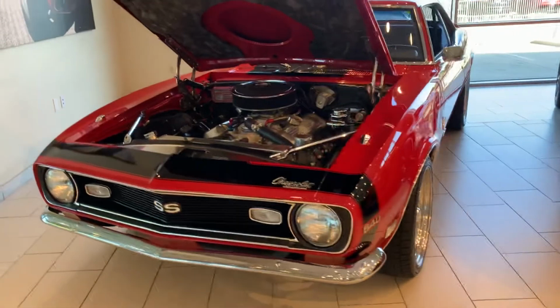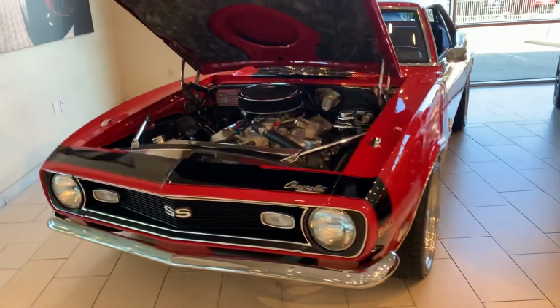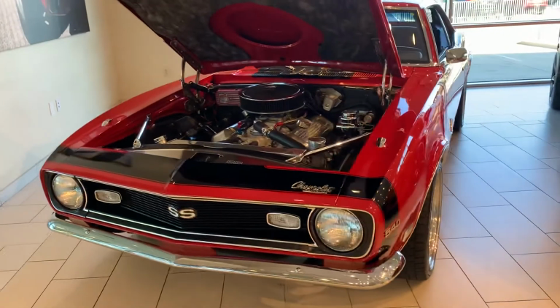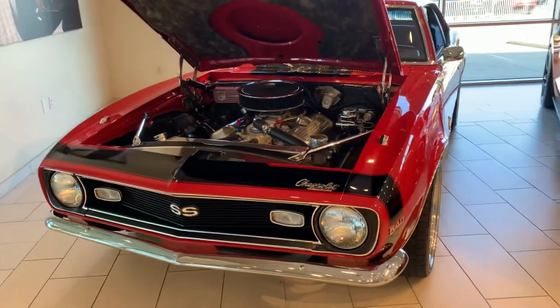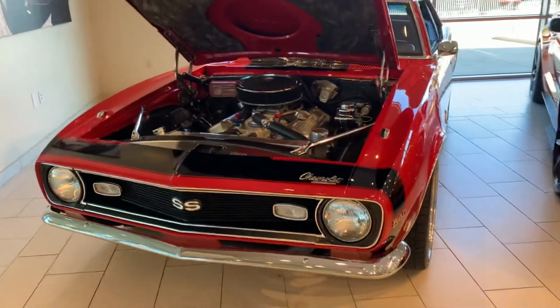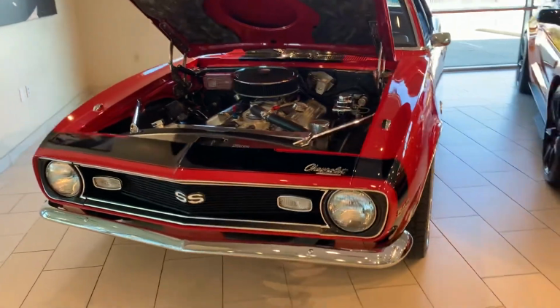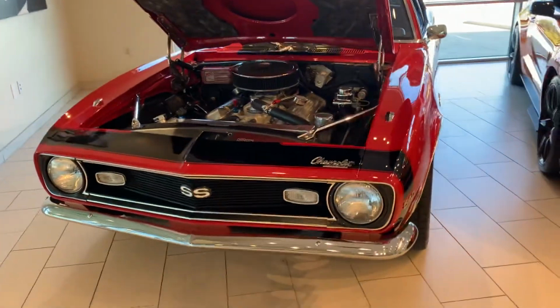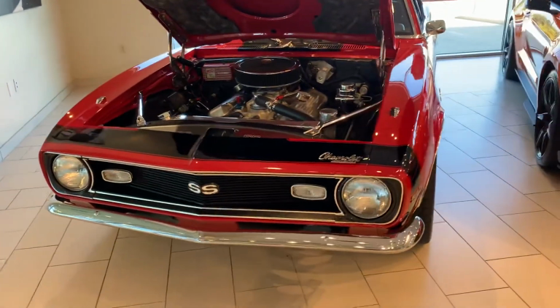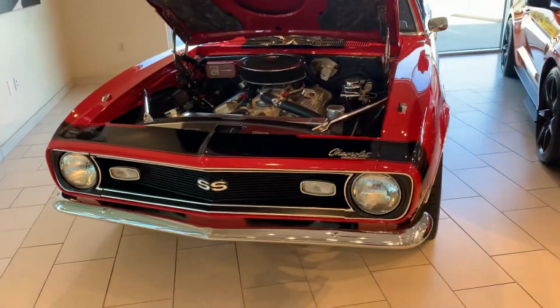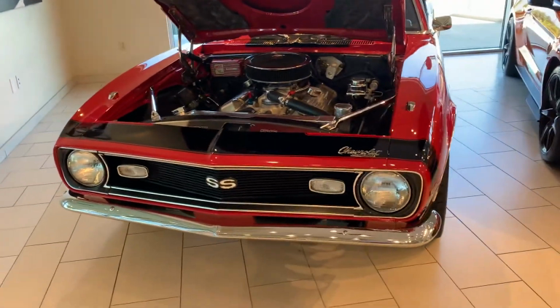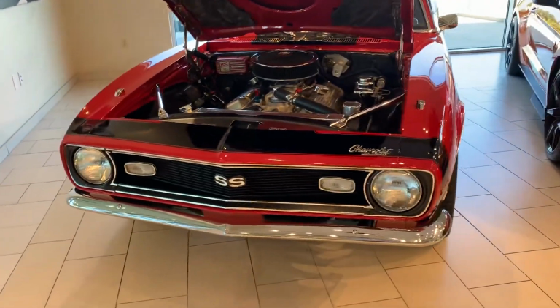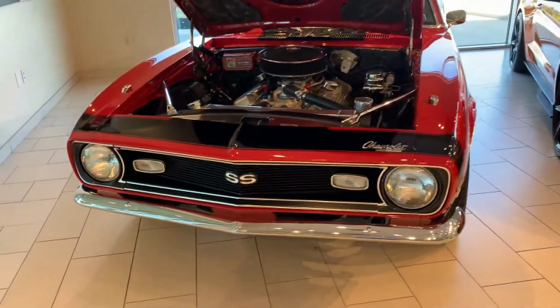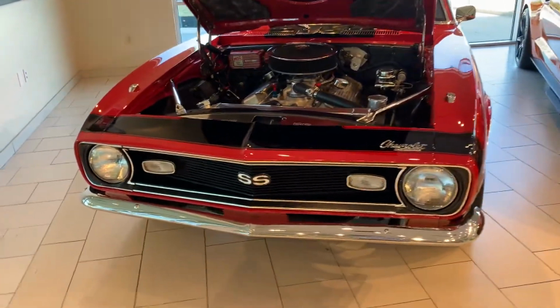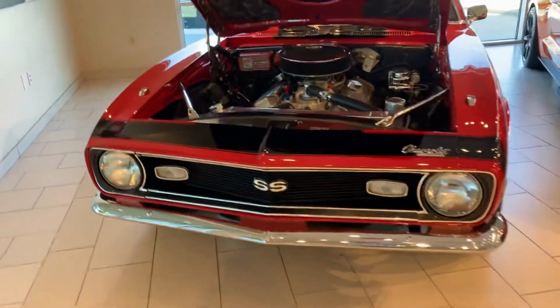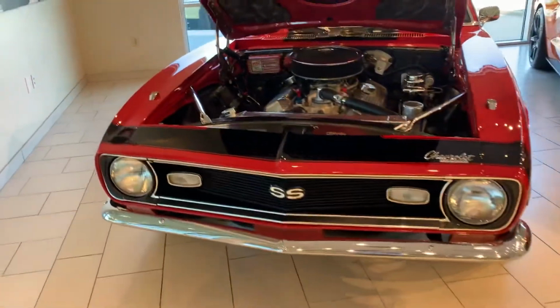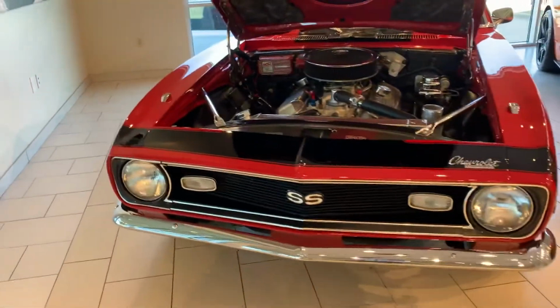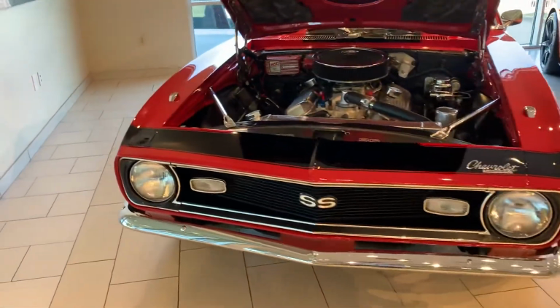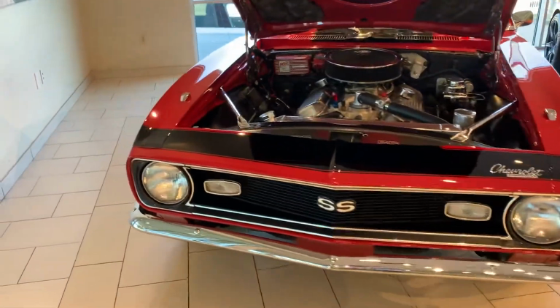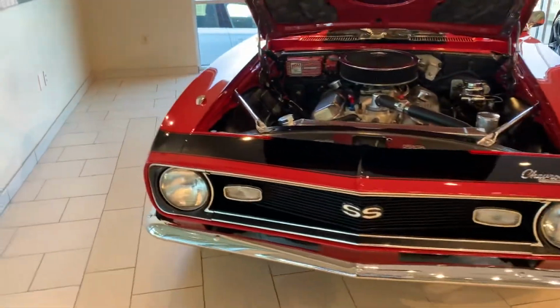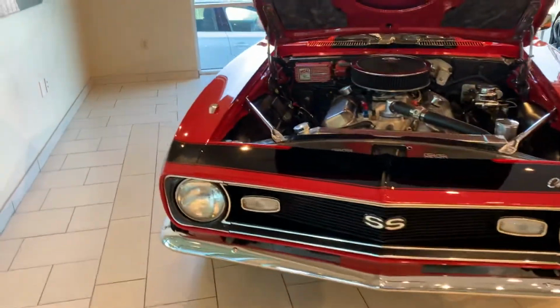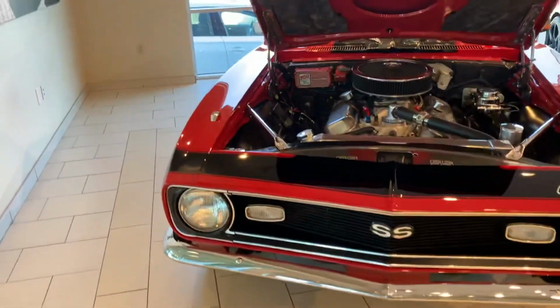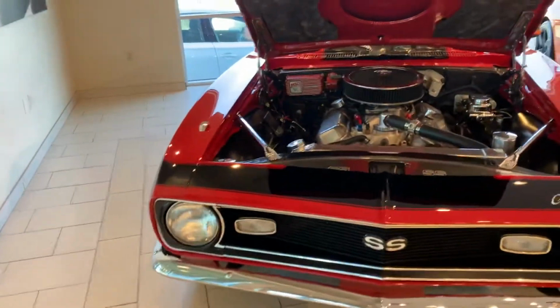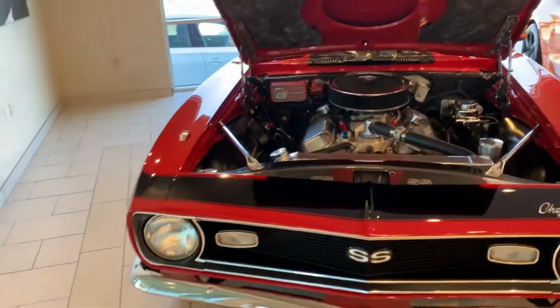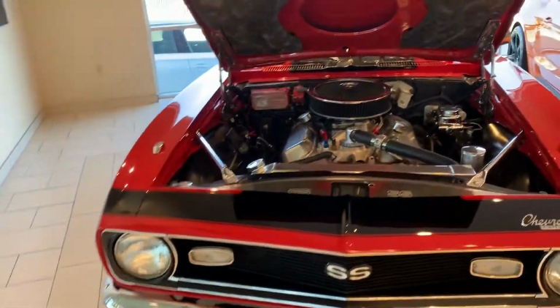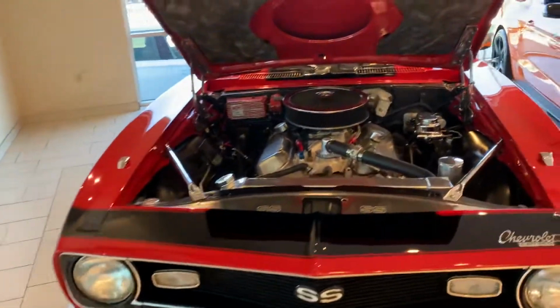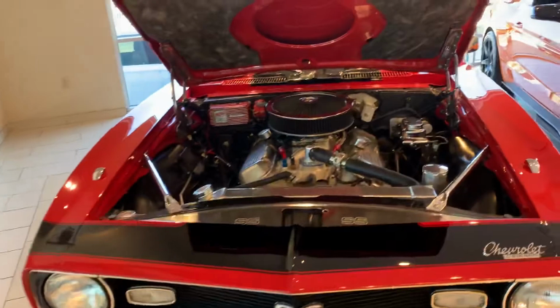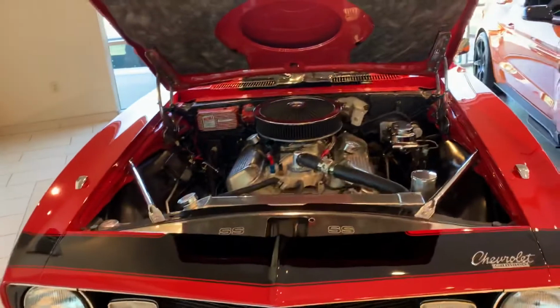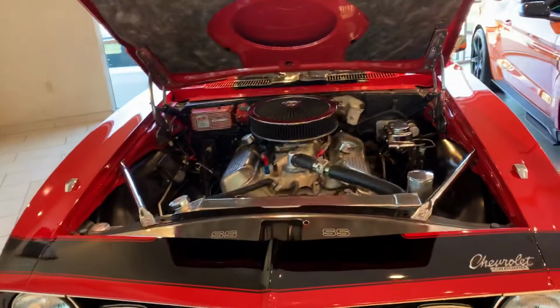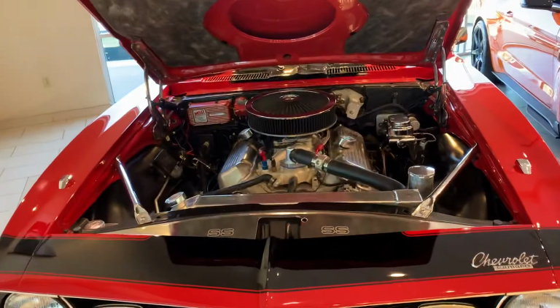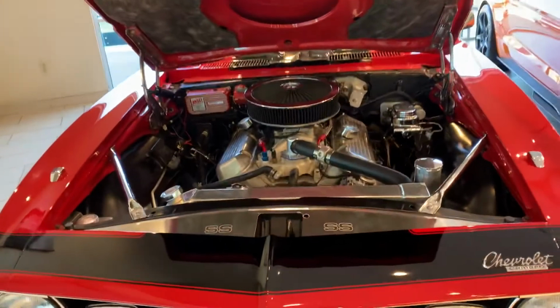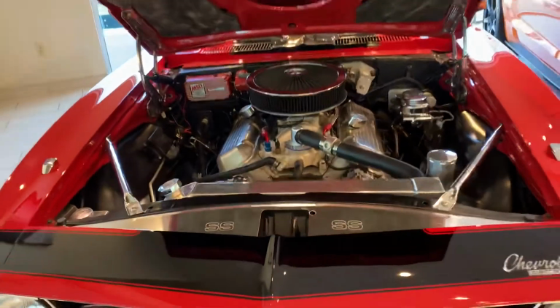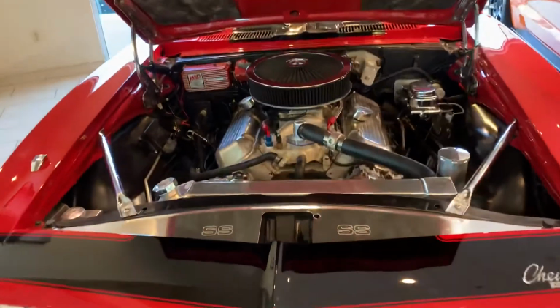Look at the front of the car. Absolutely beautiful. As I mentioned to you, one of the cleanest builds we've seen come in here.